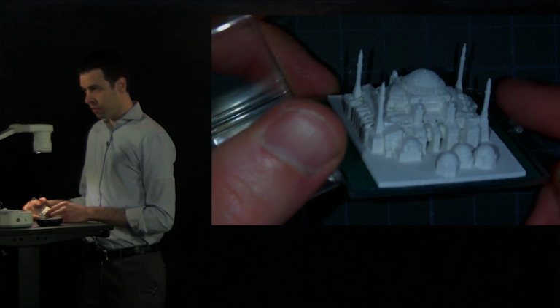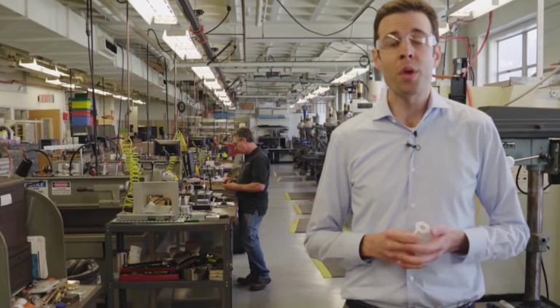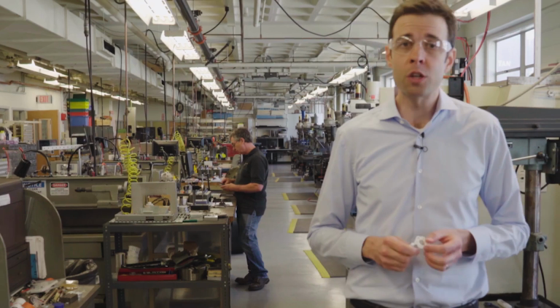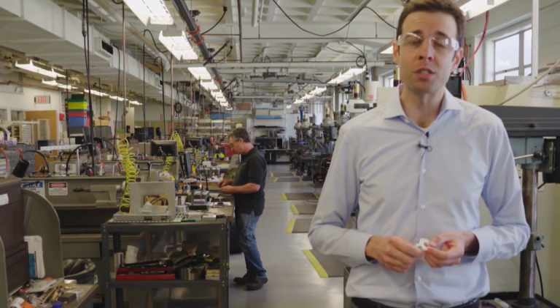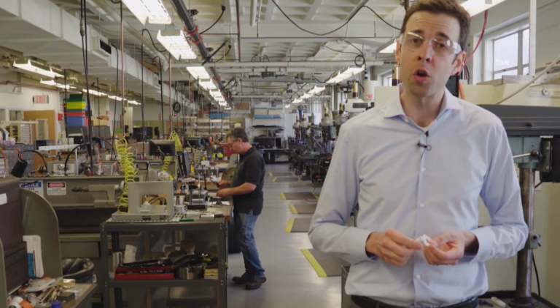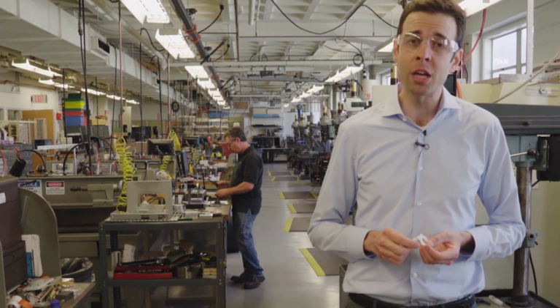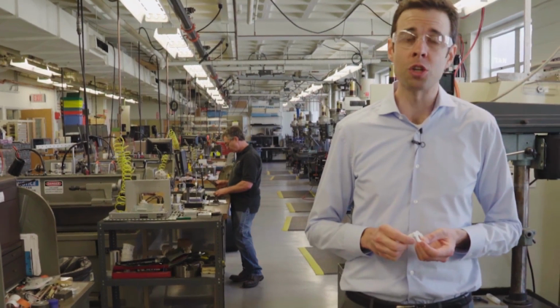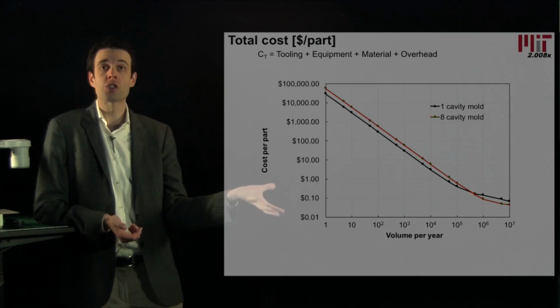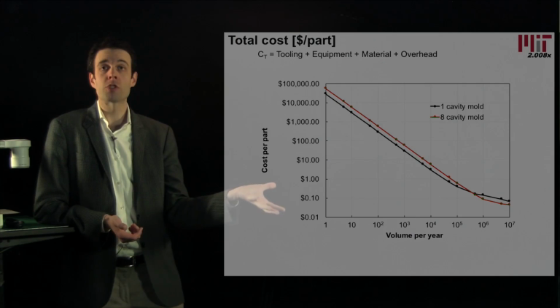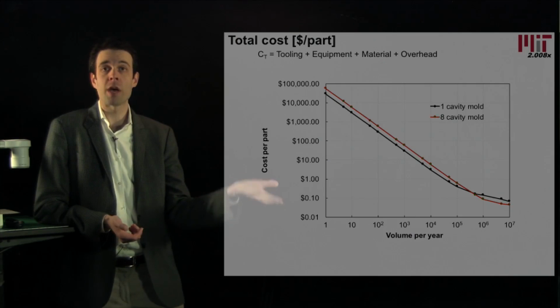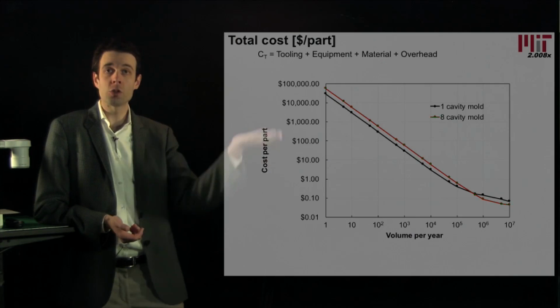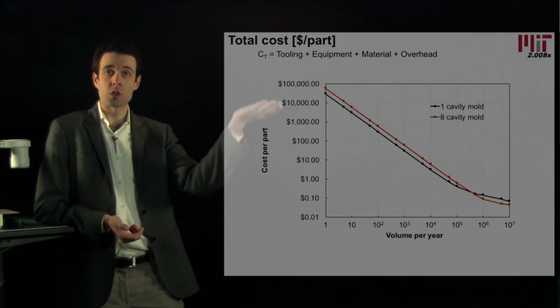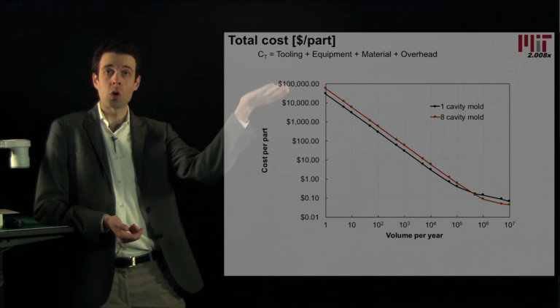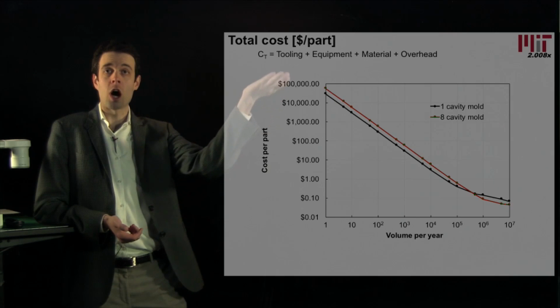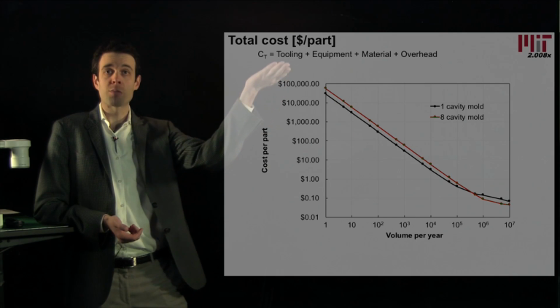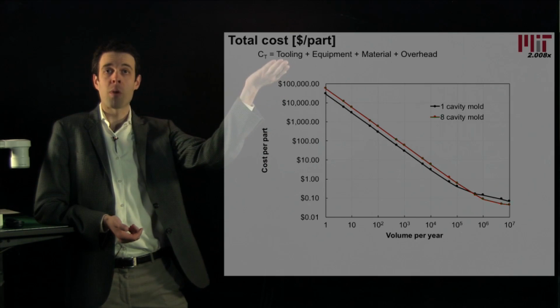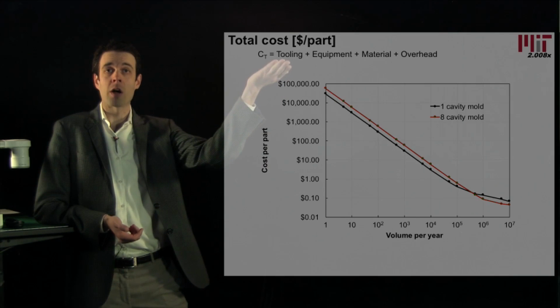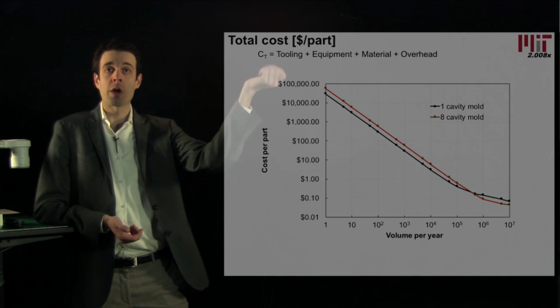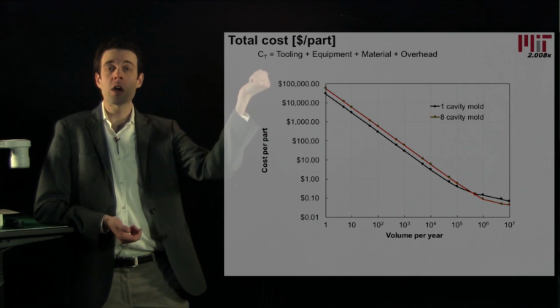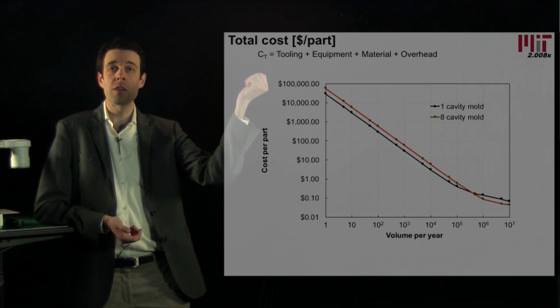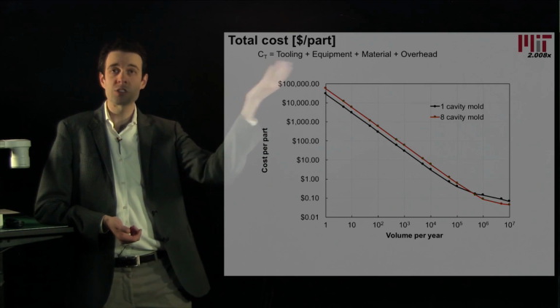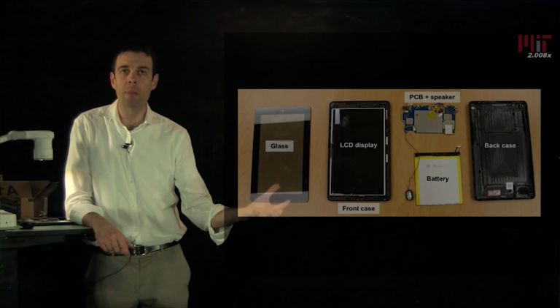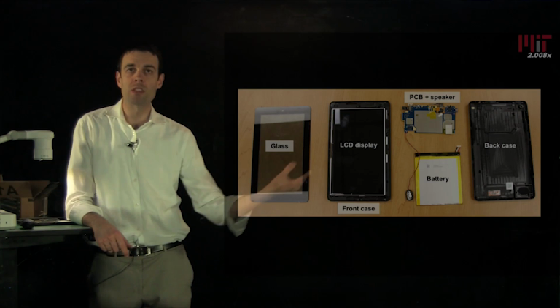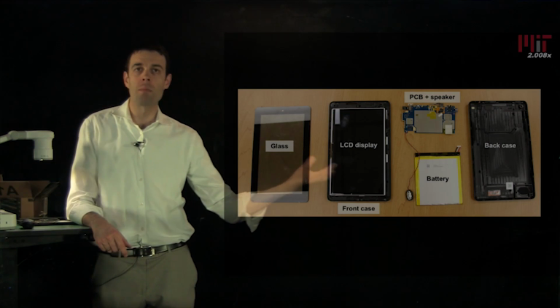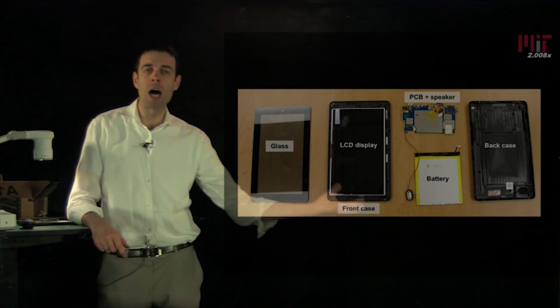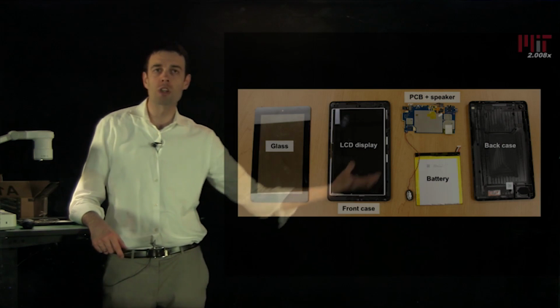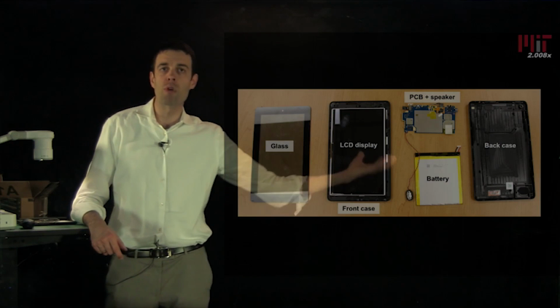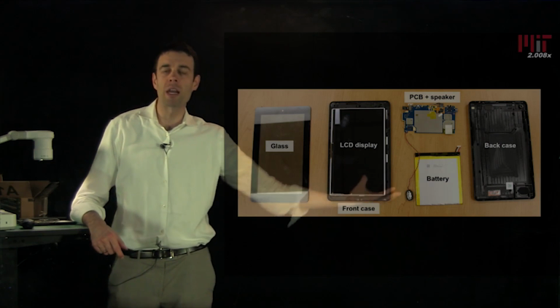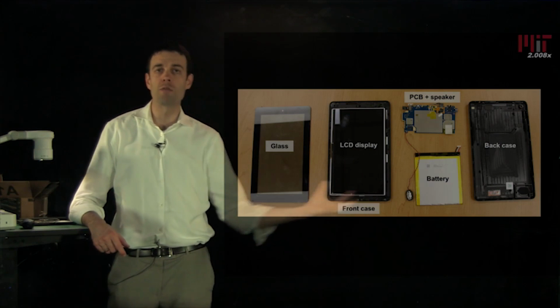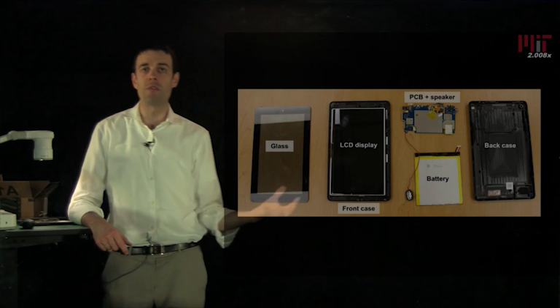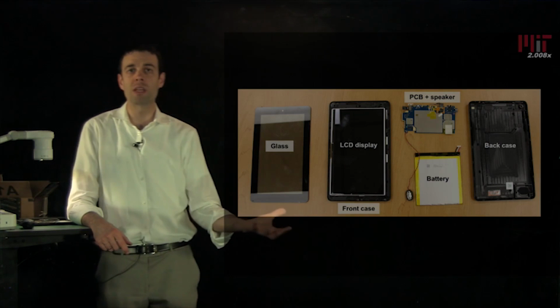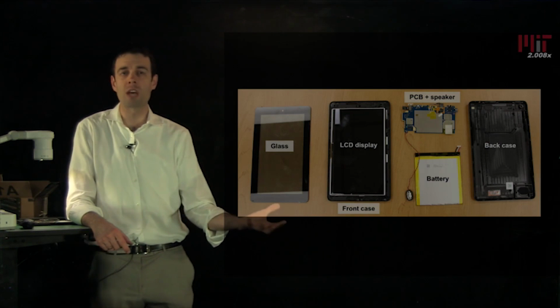We then address variation, quality, and cost analysis, giving you the confidence and knowledge to select and plan processes on your own.